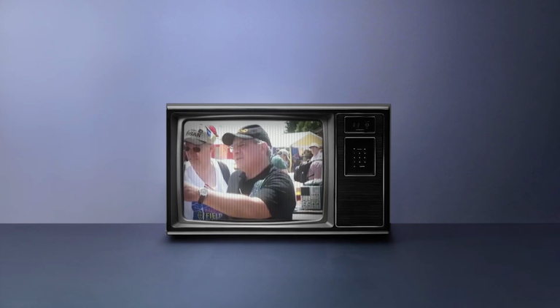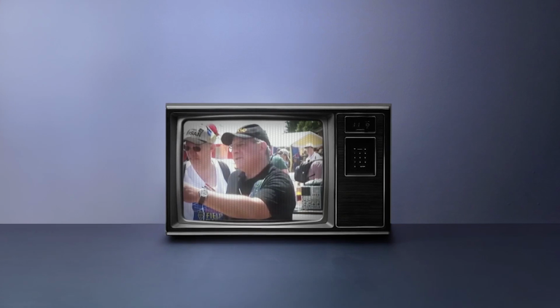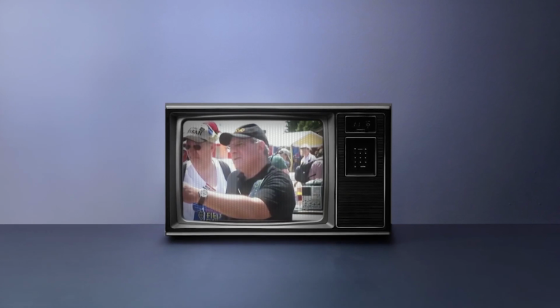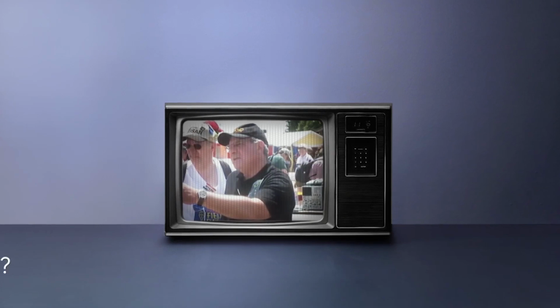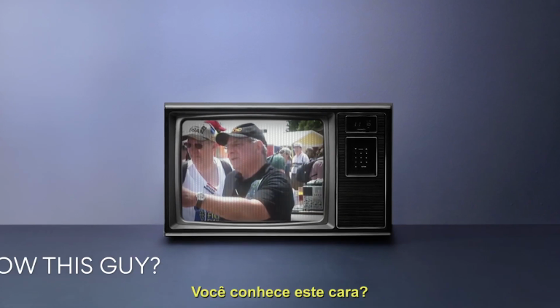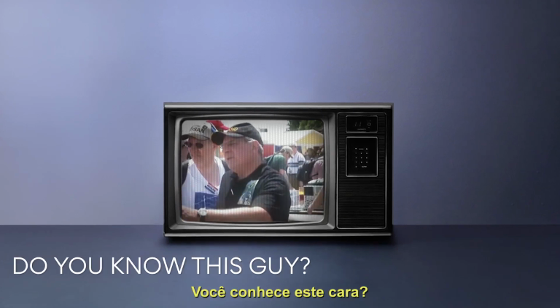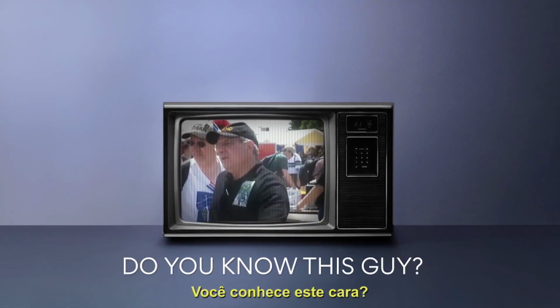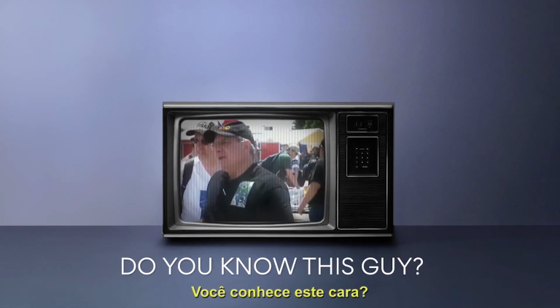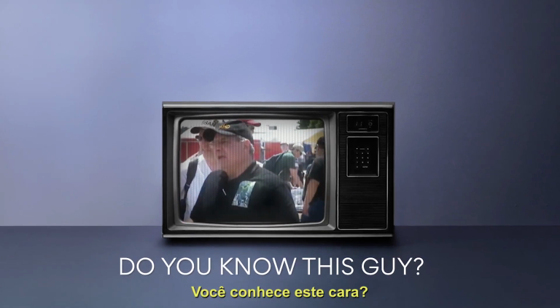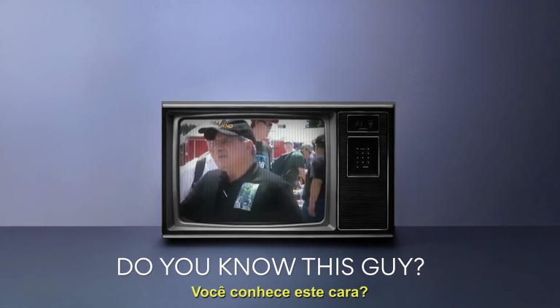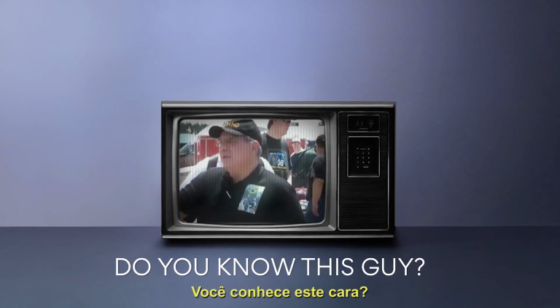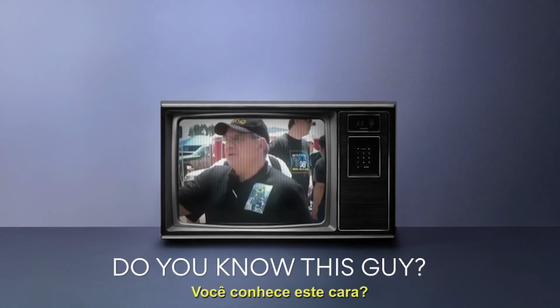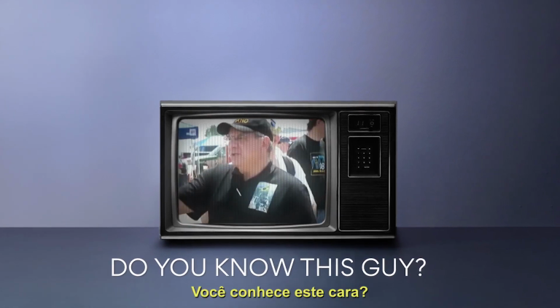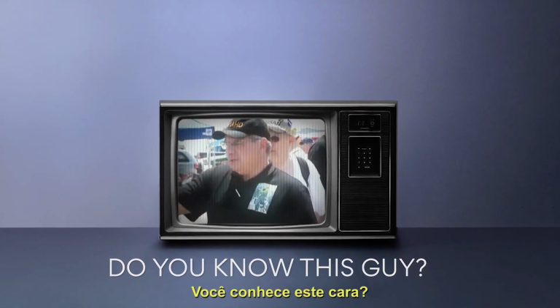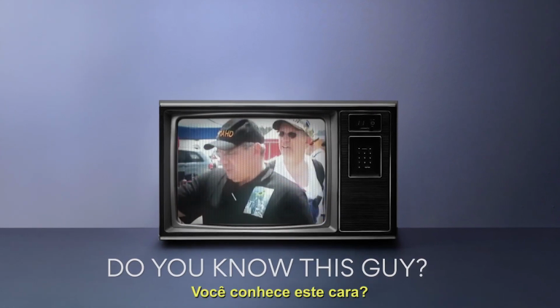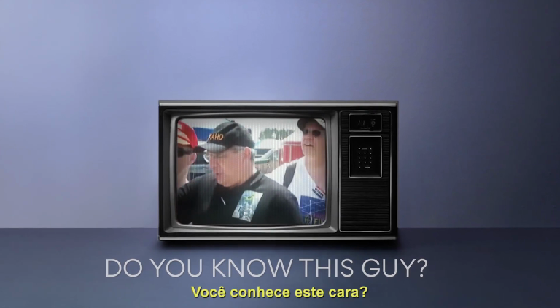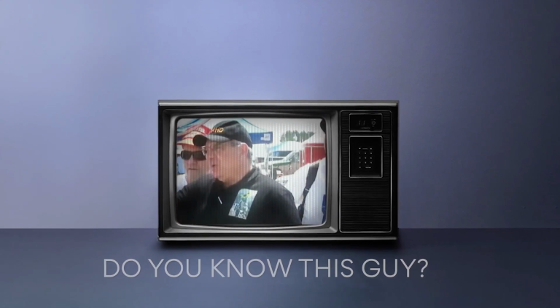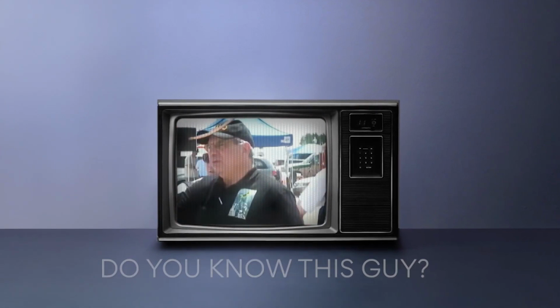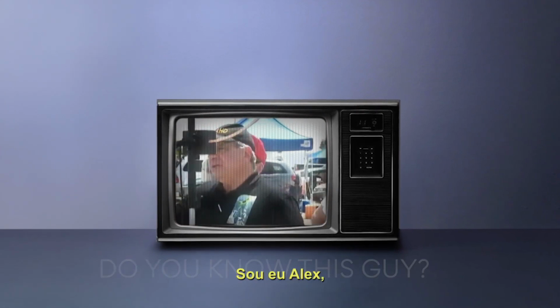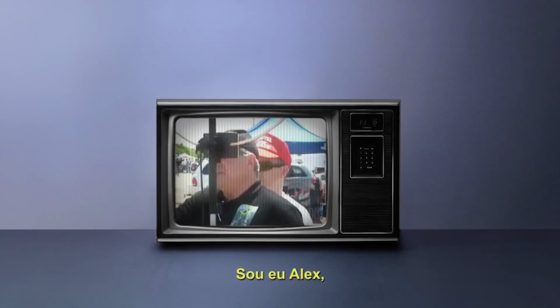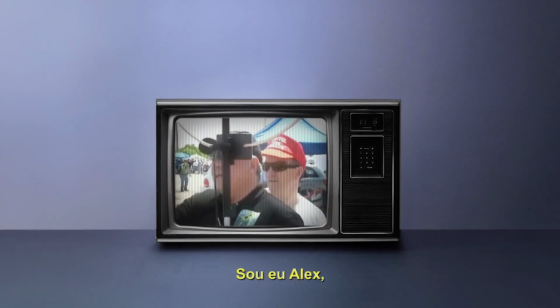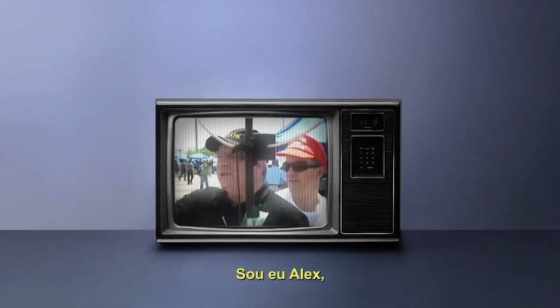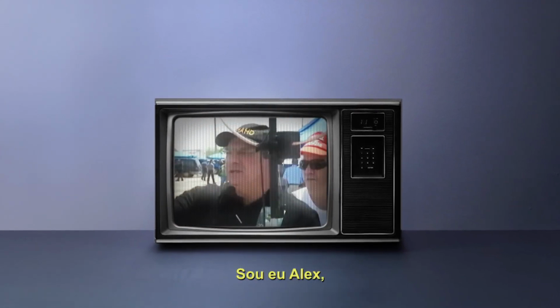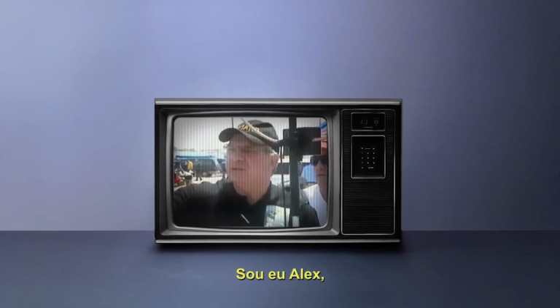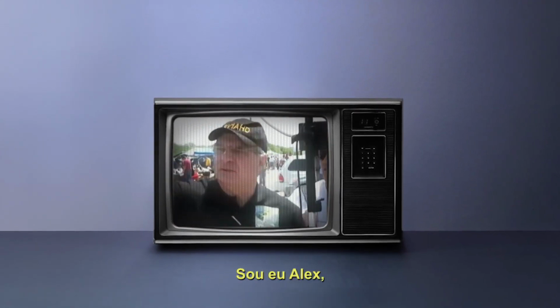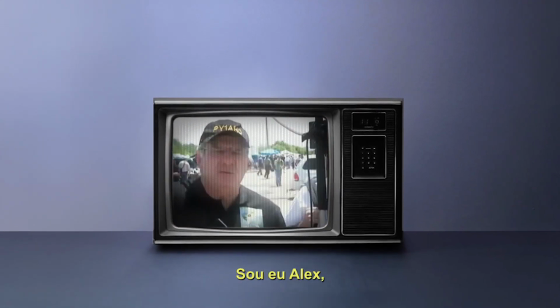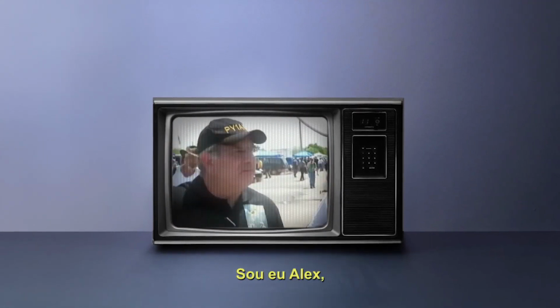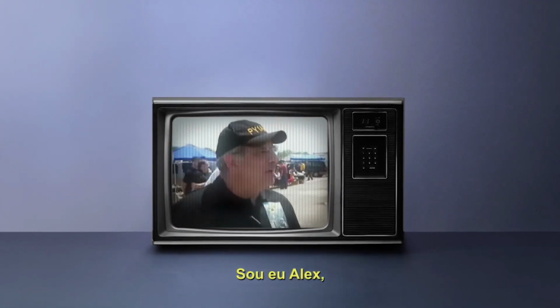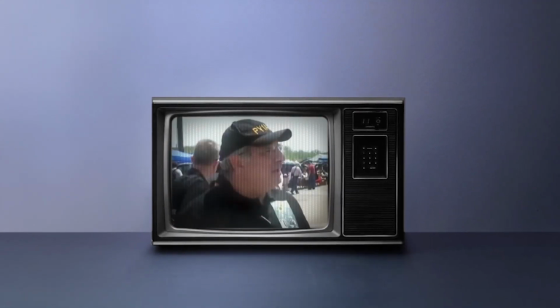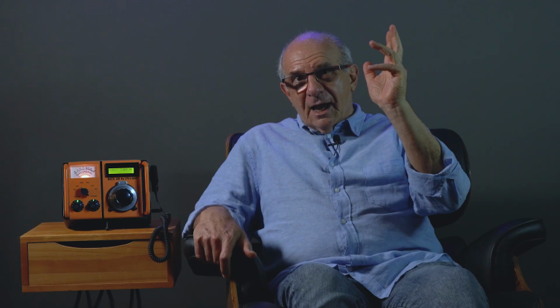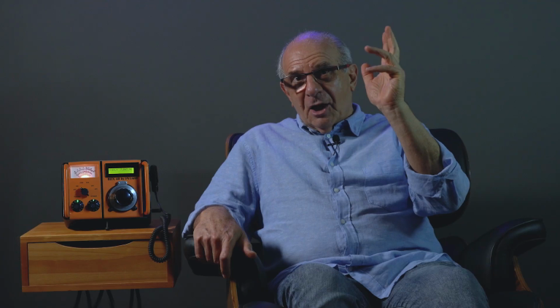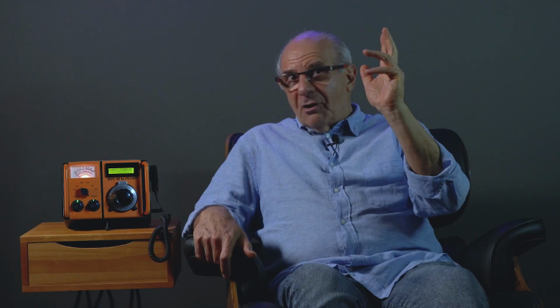Do you know this guy? This is me, Alex. Hello.